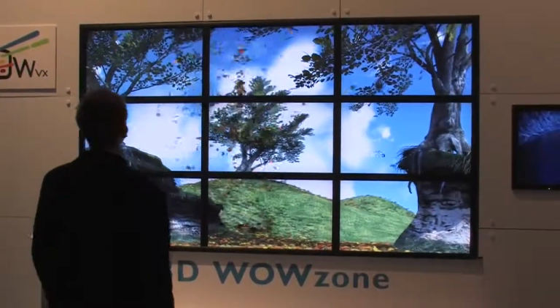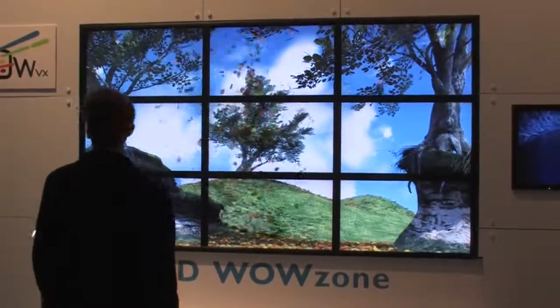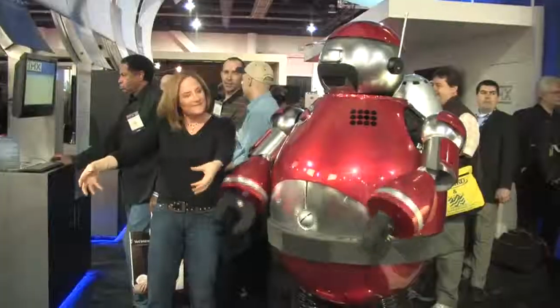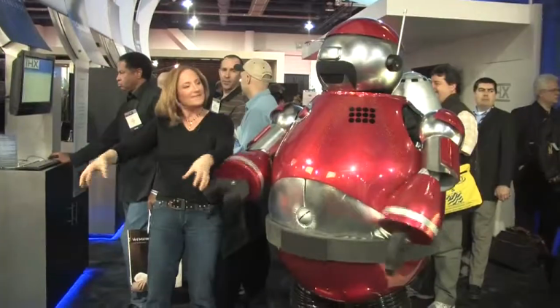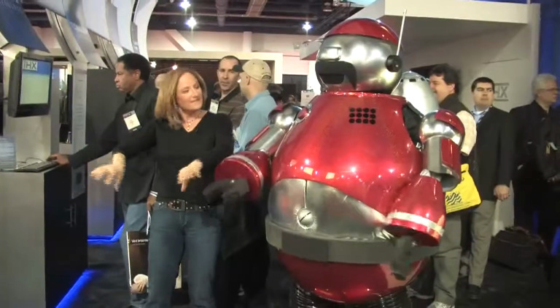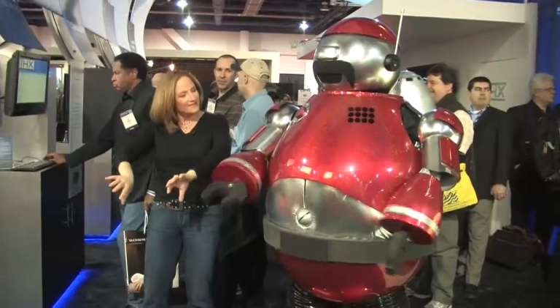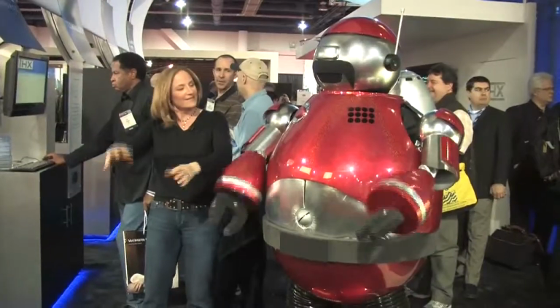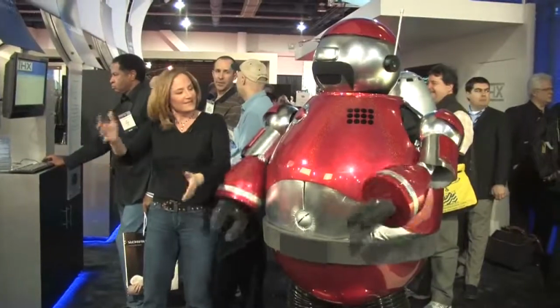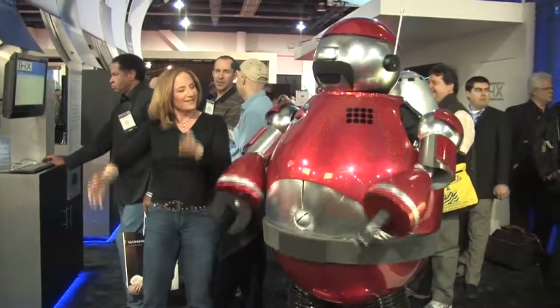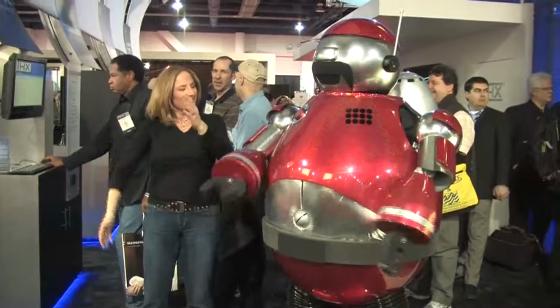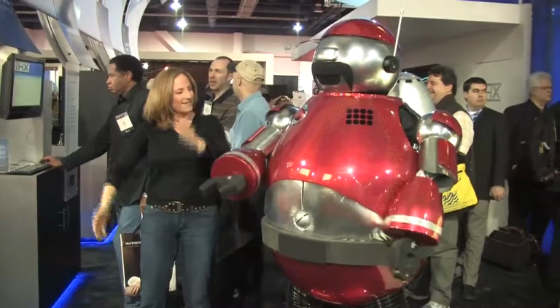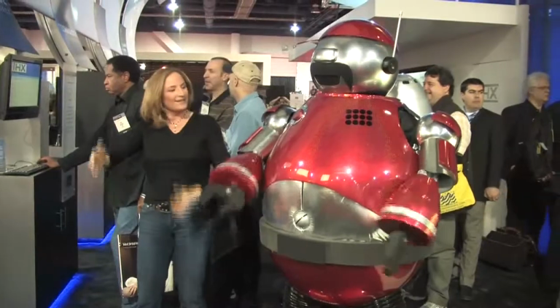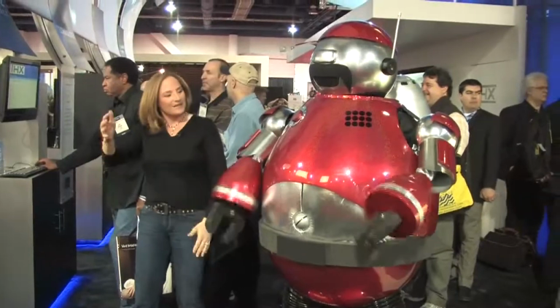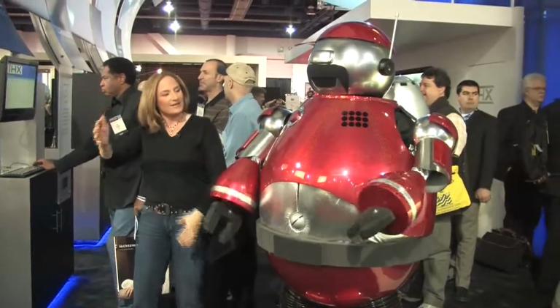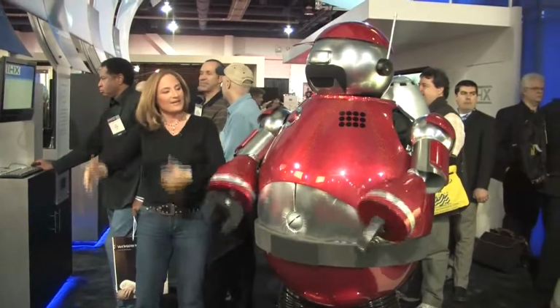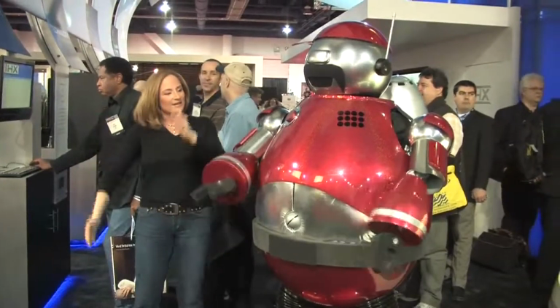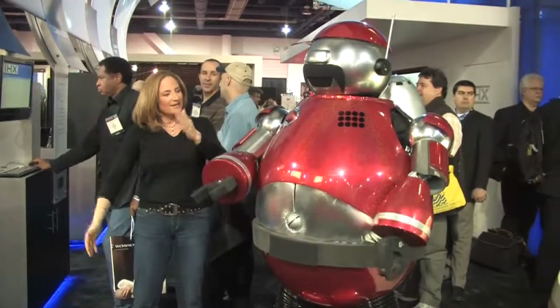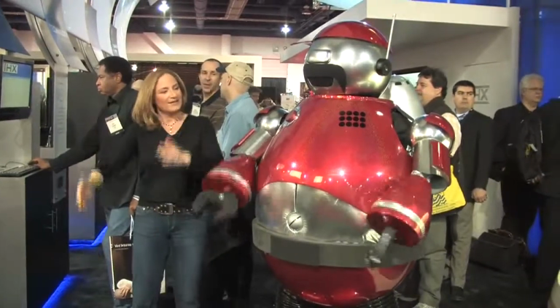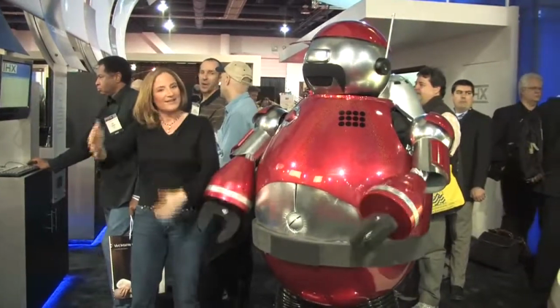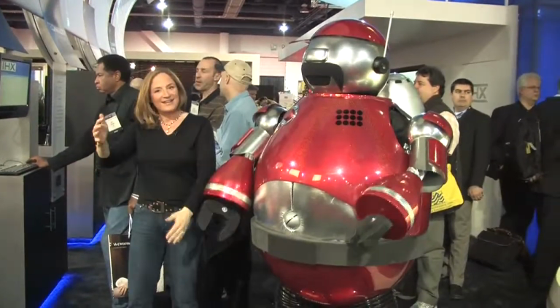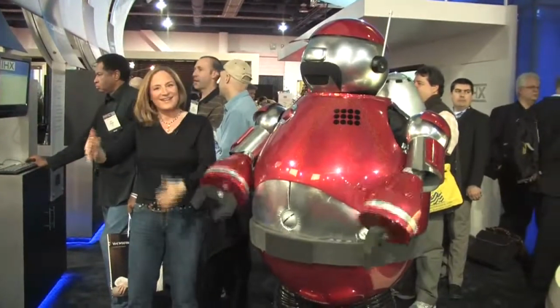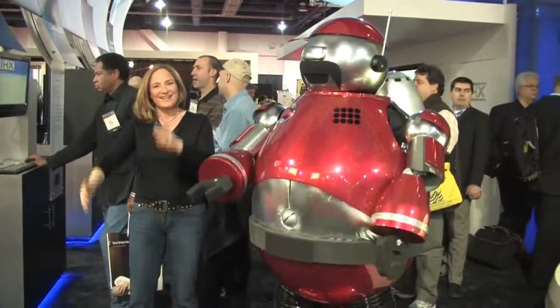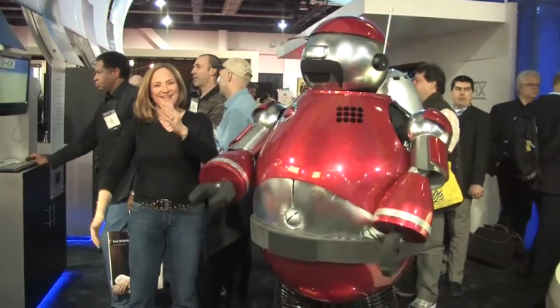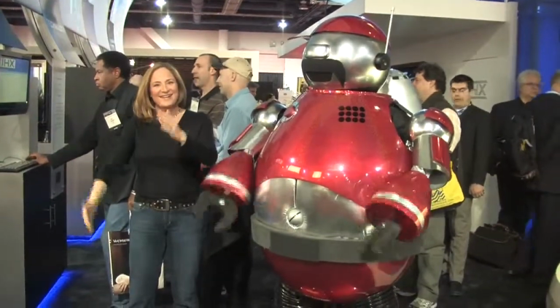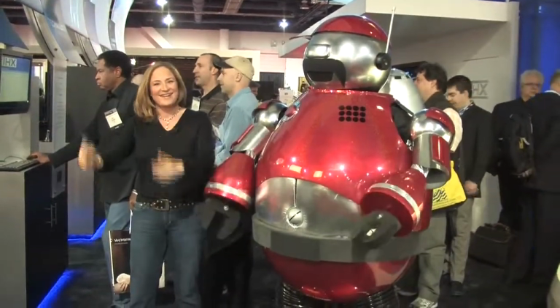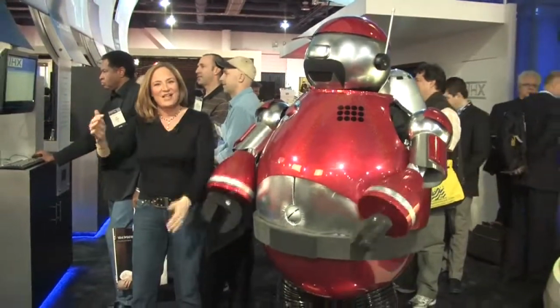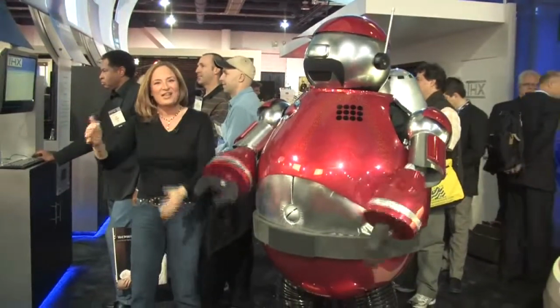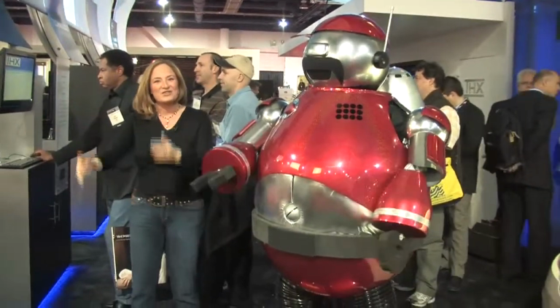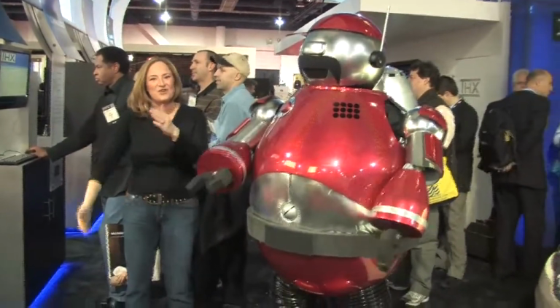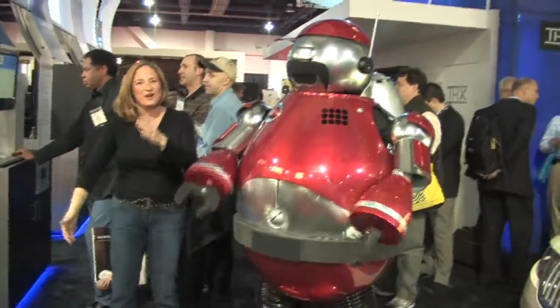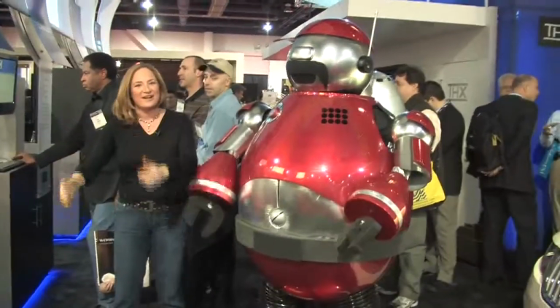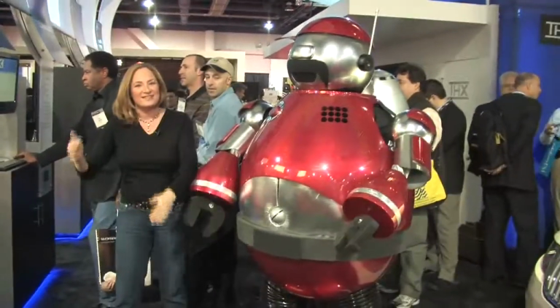I'm Elyse Glink for Discover Edge, keeping you current and informed. Thanks for joining us.